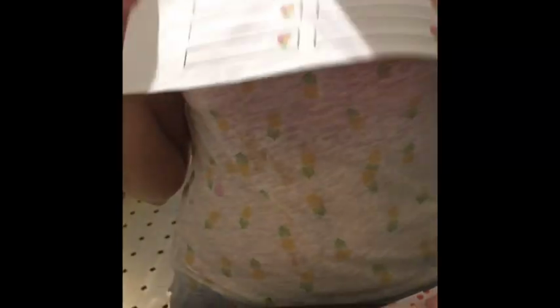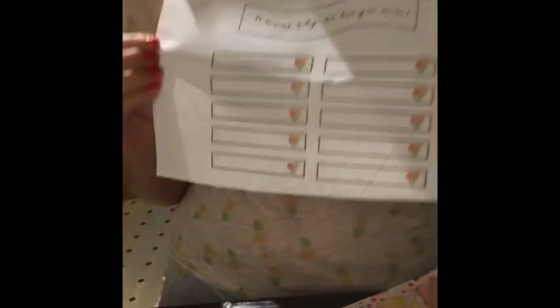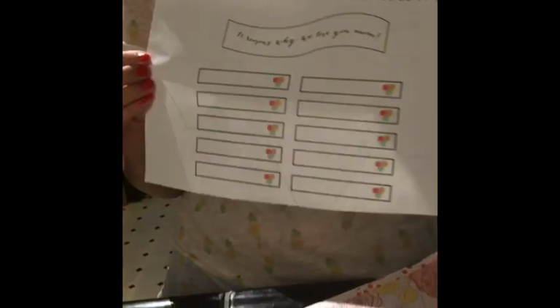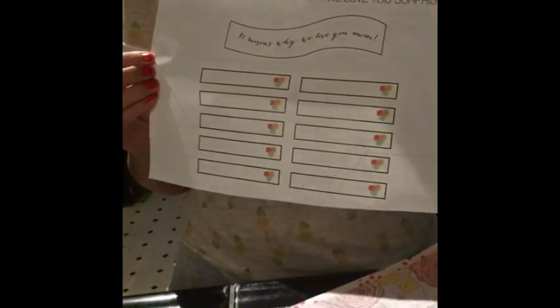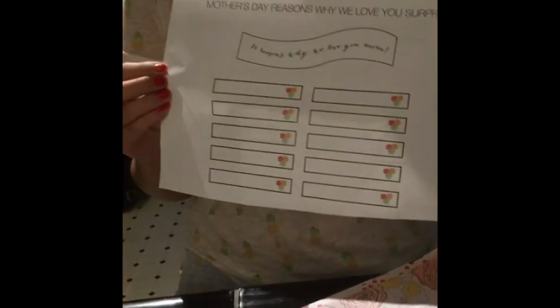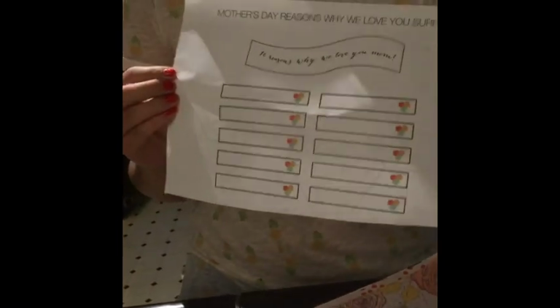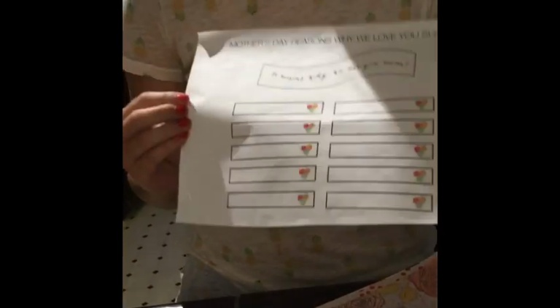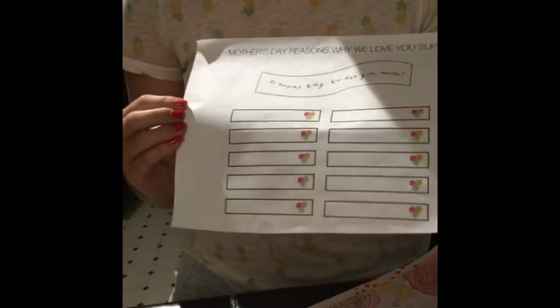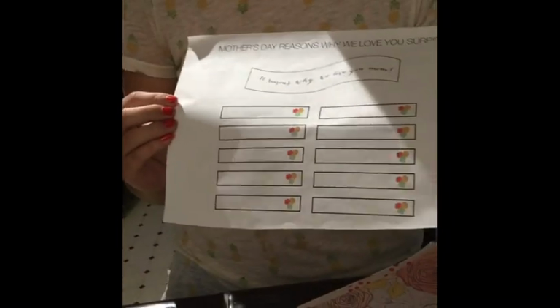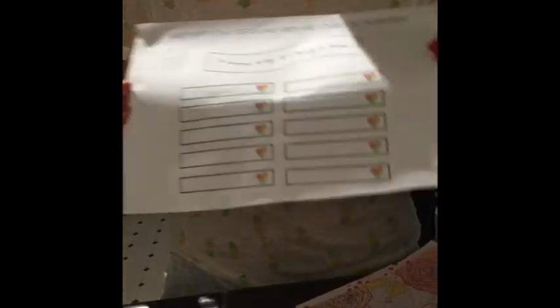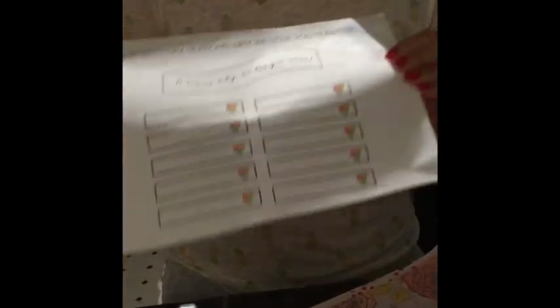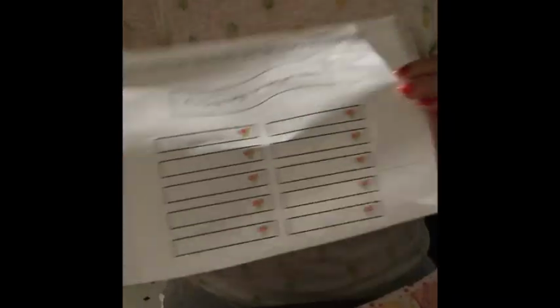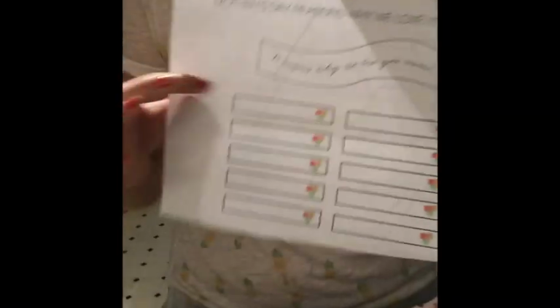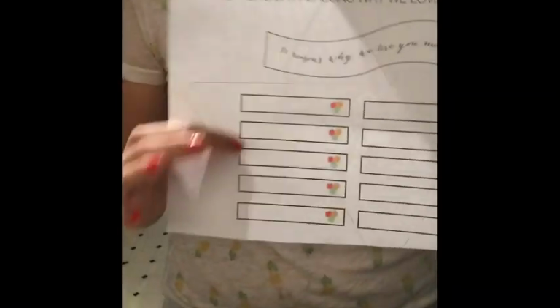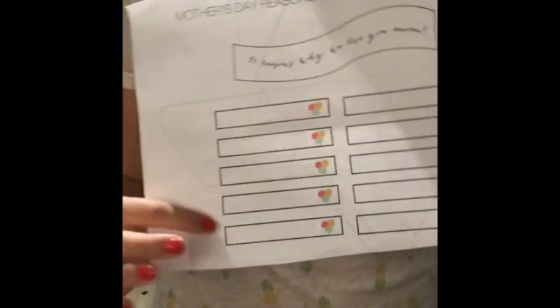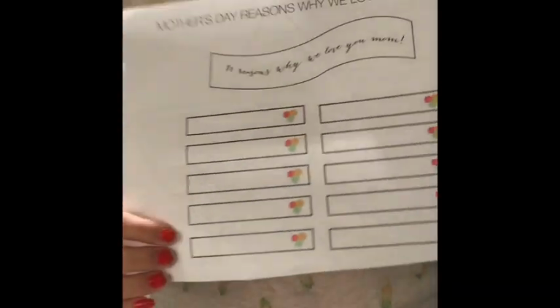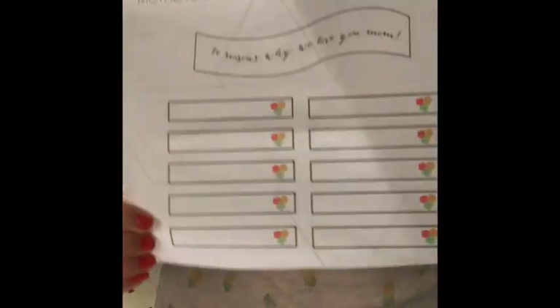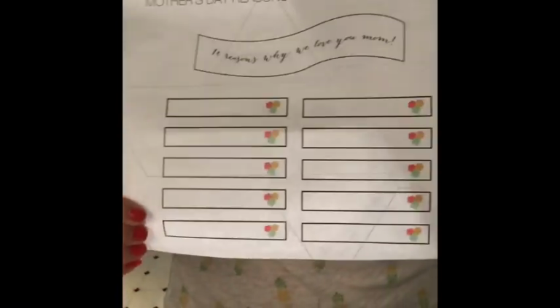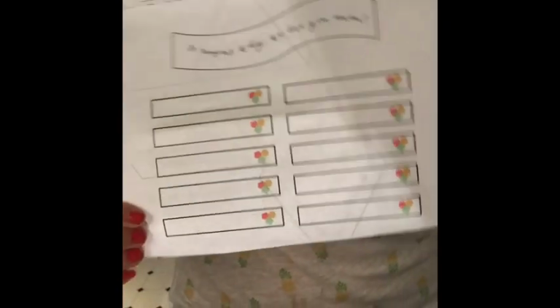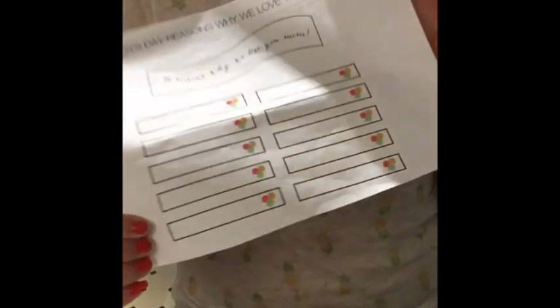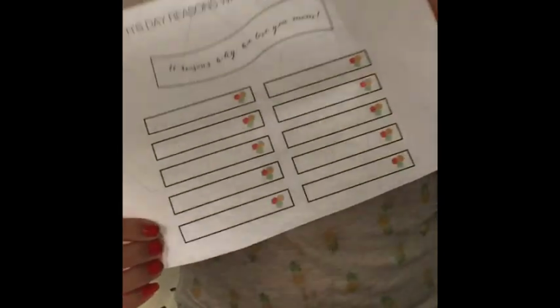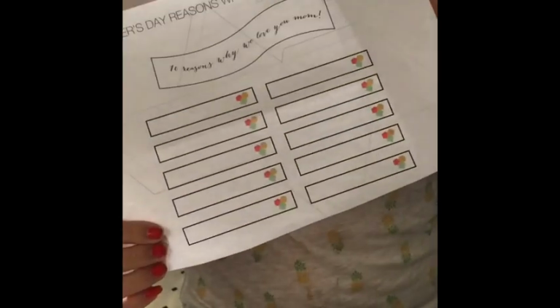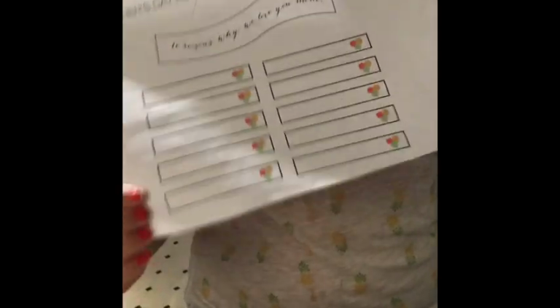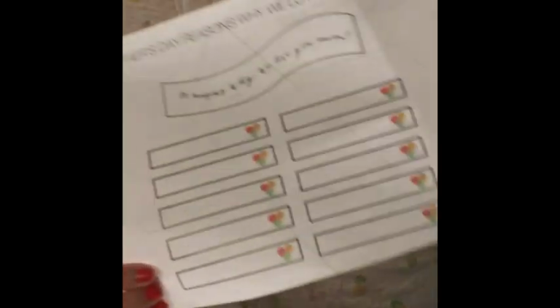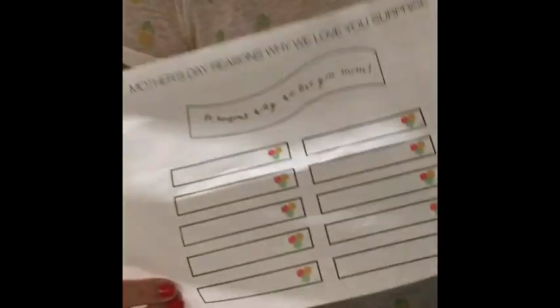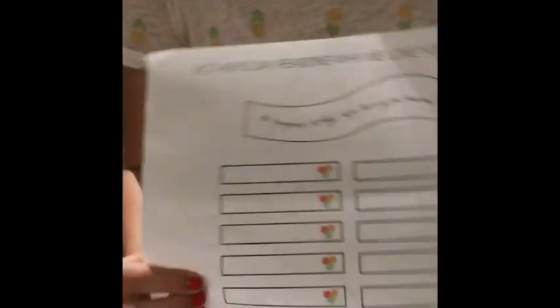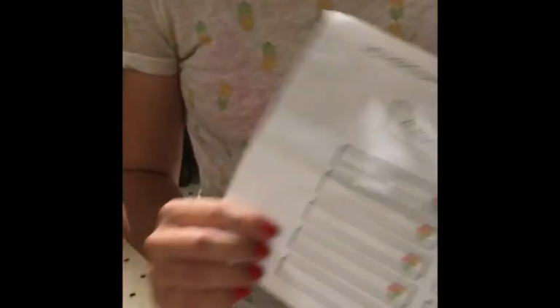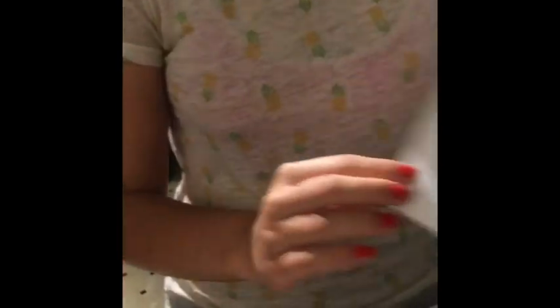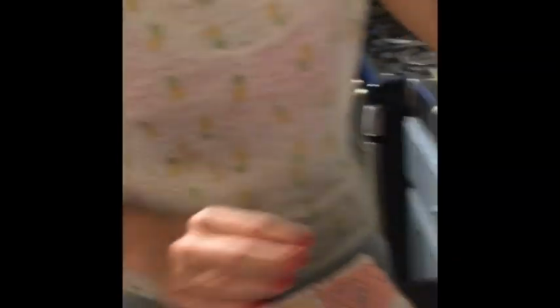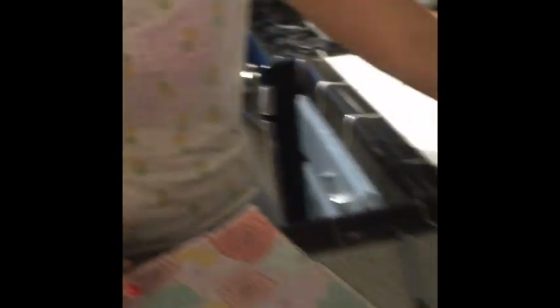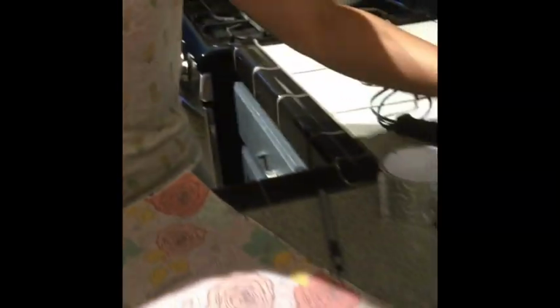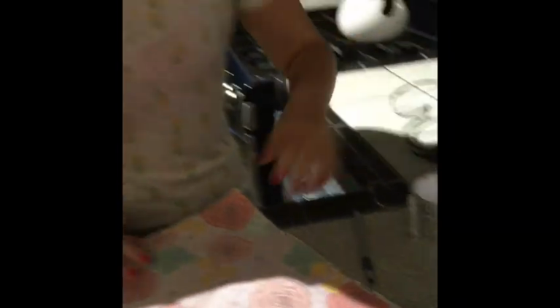But since this is a Mother's Day DIY craft, on this you're going to say the things you love about your mom. So let's get started.